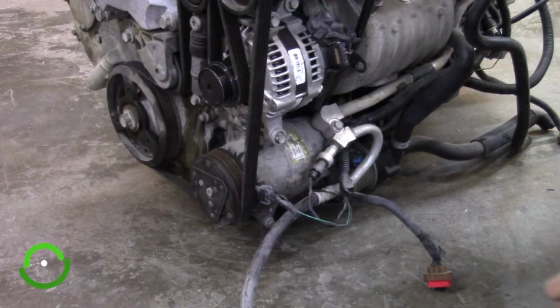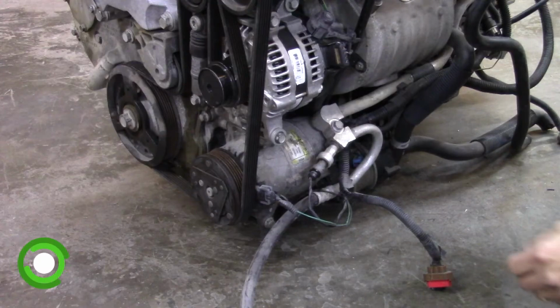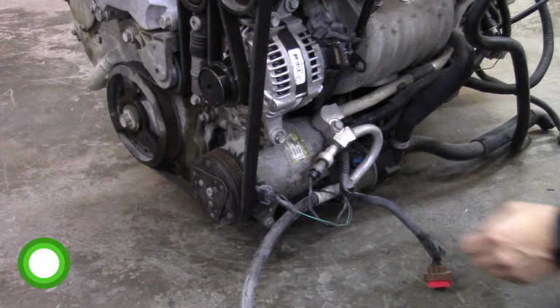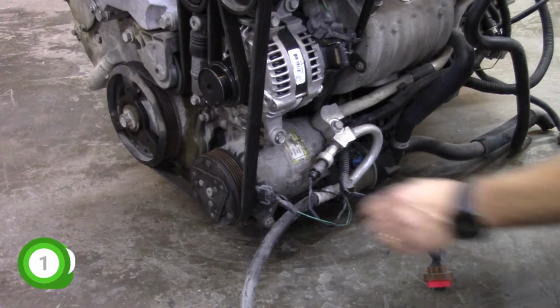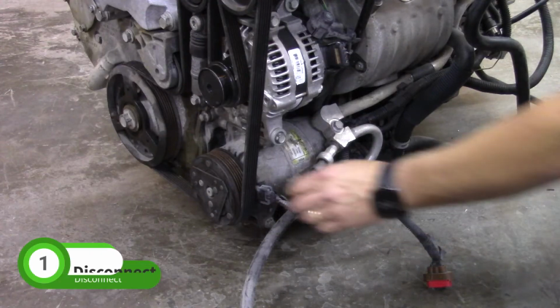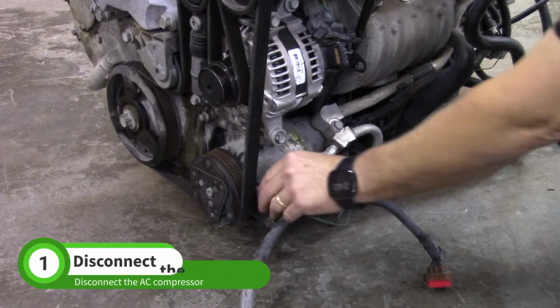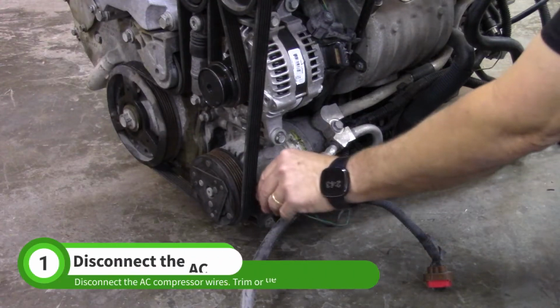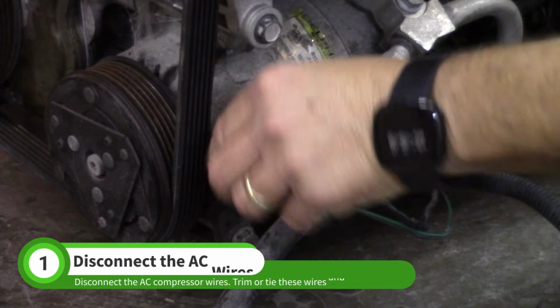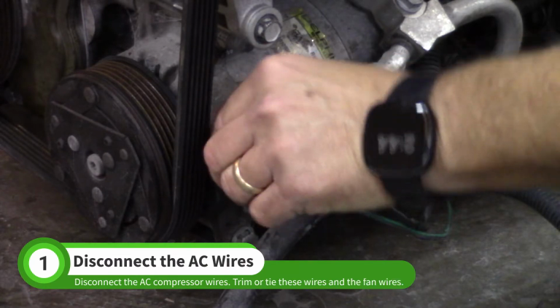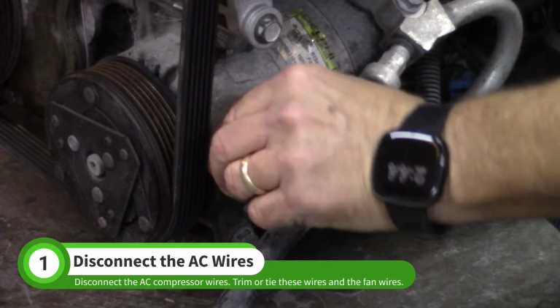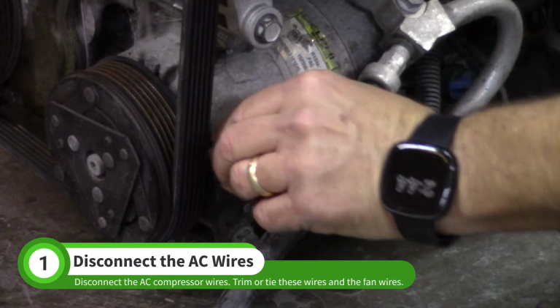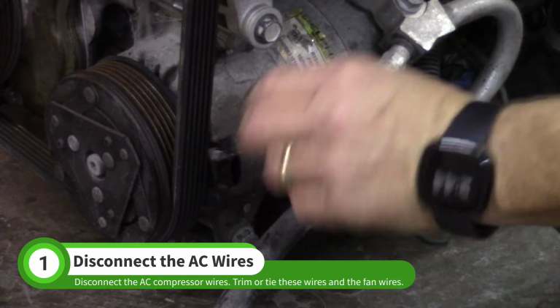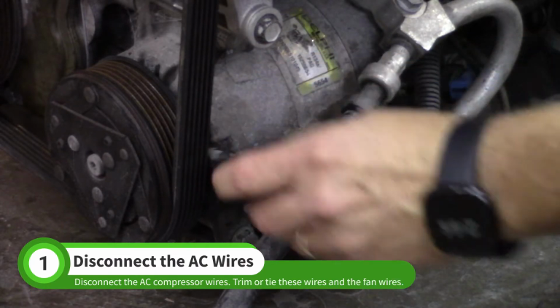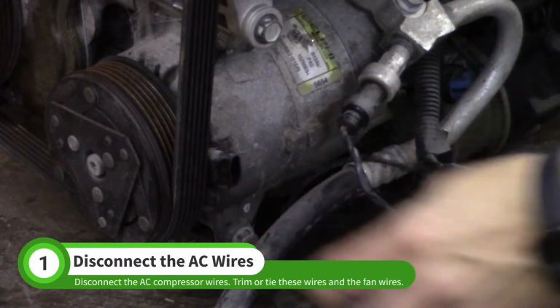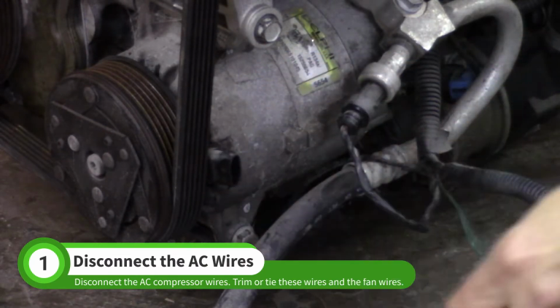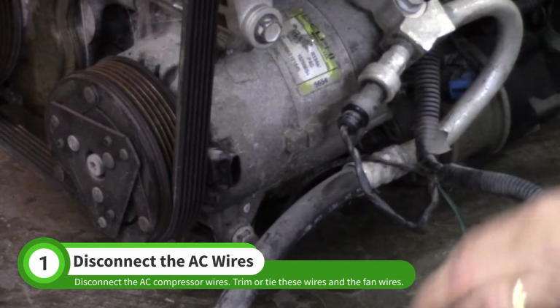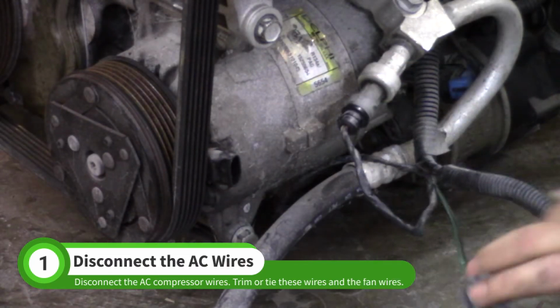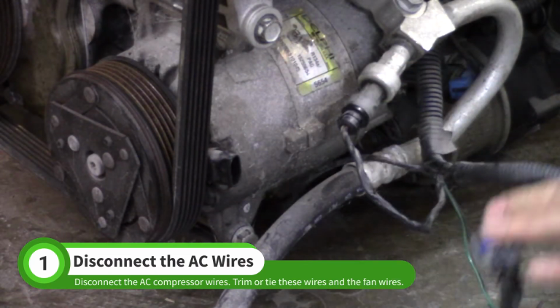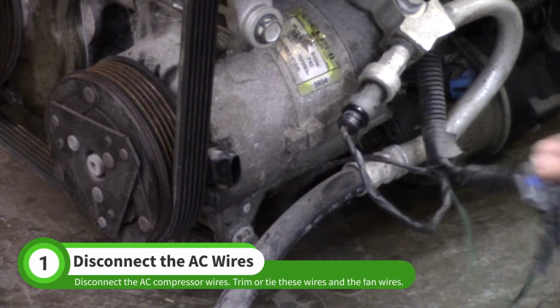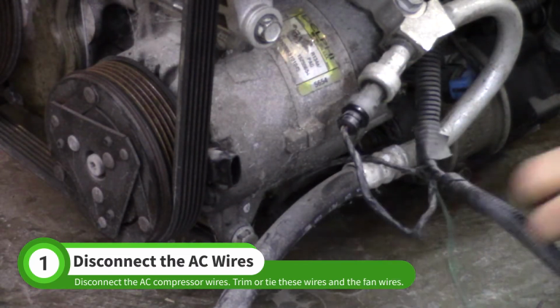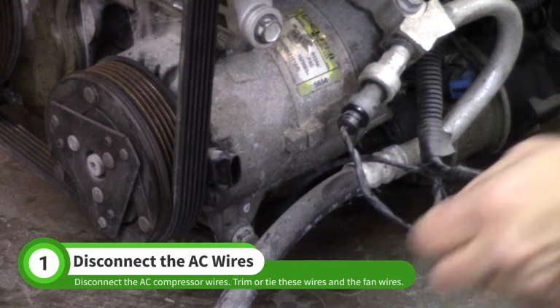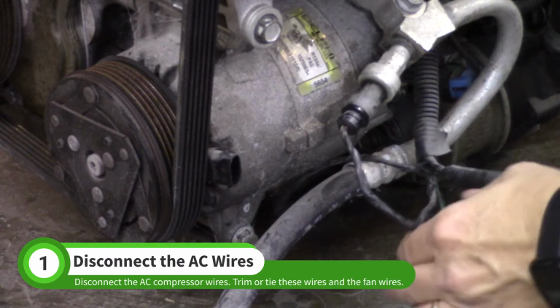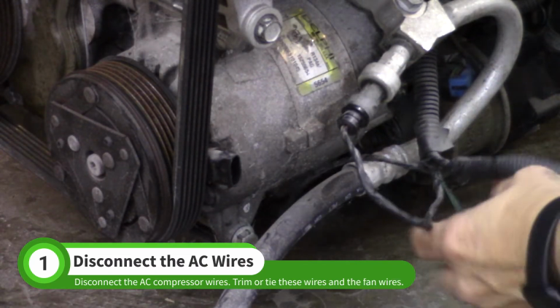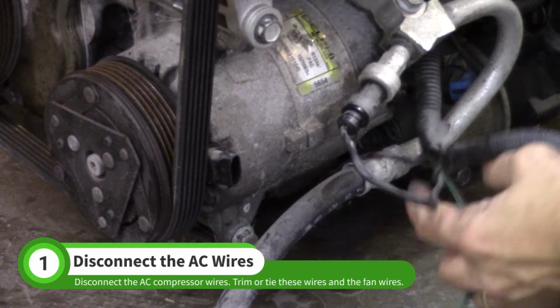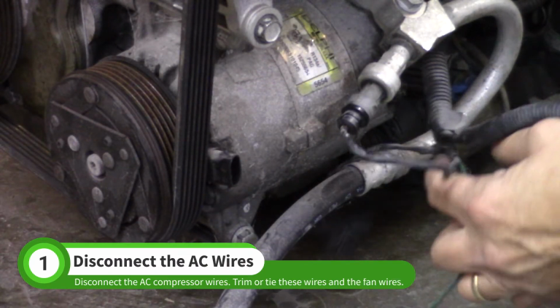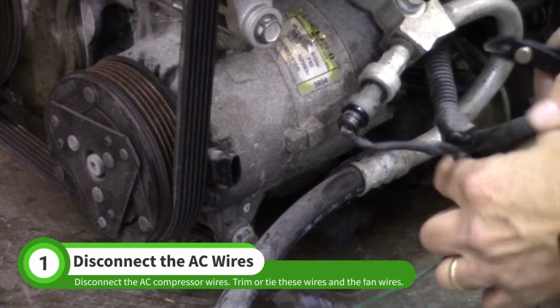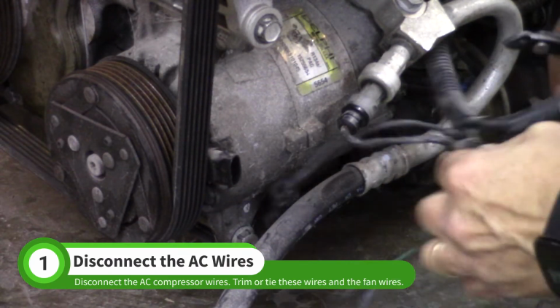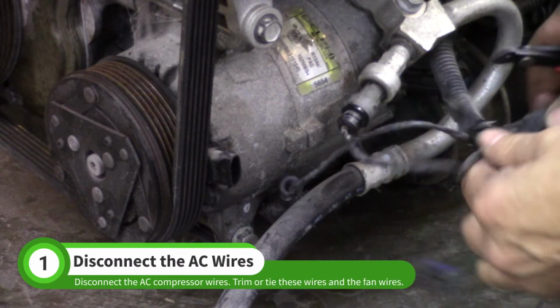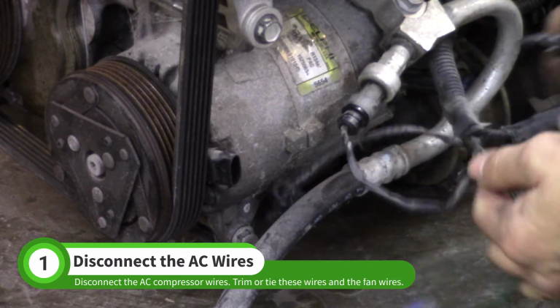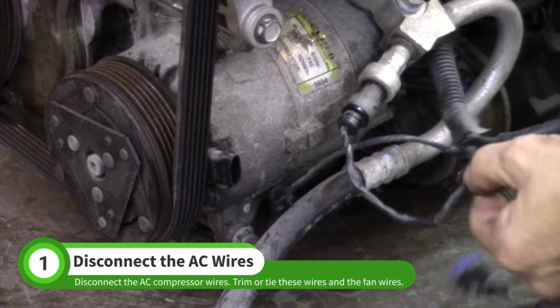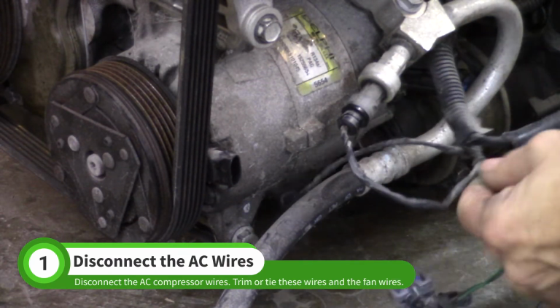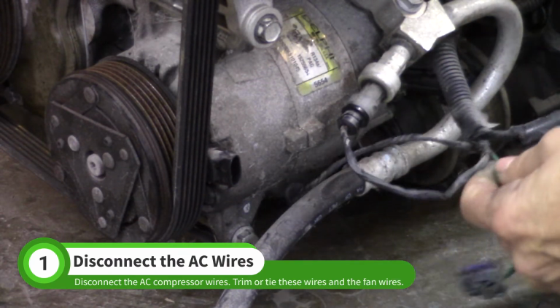Disconnect the AC compressor wires. You can cut these wires to clean up the harness, or you can just tie them back.